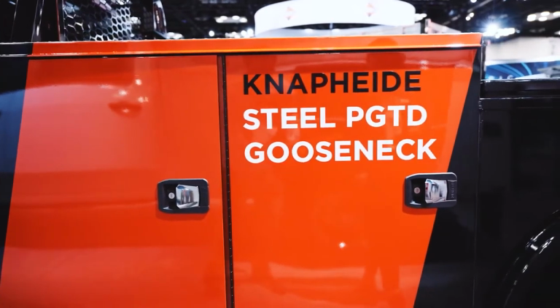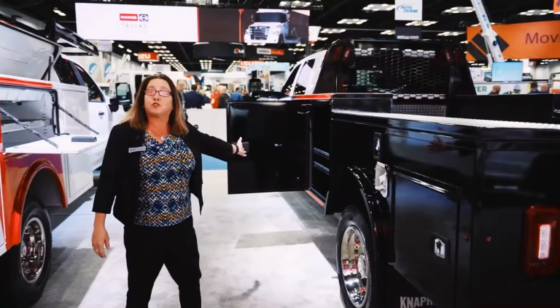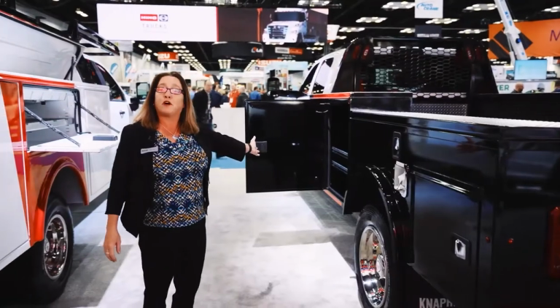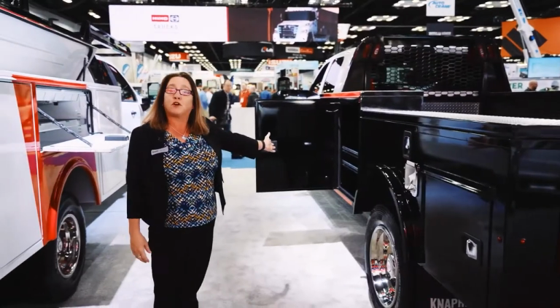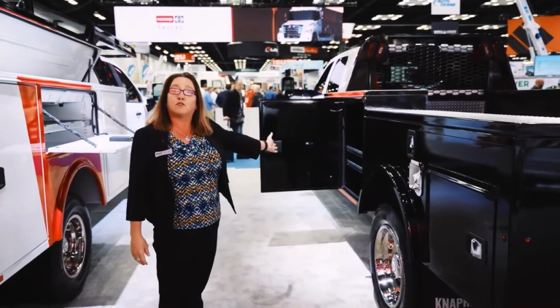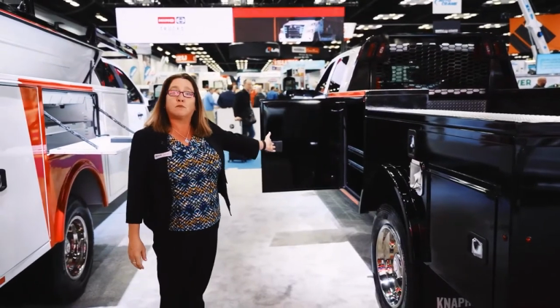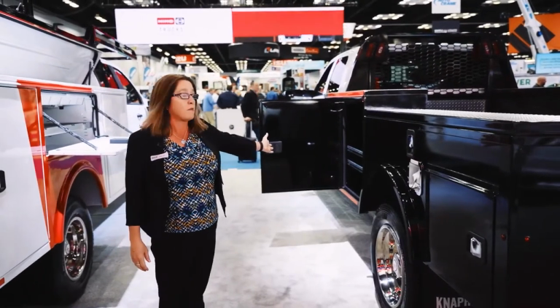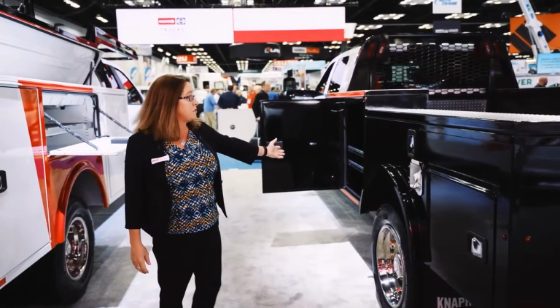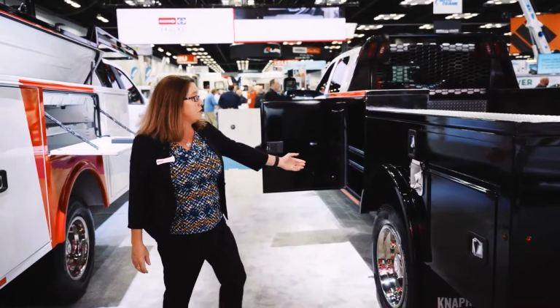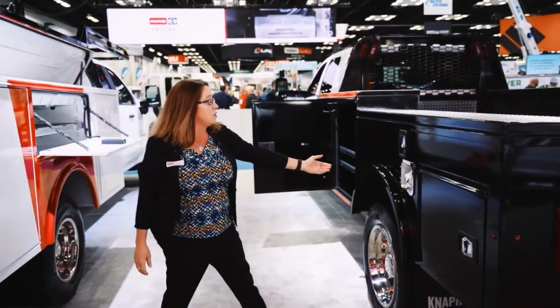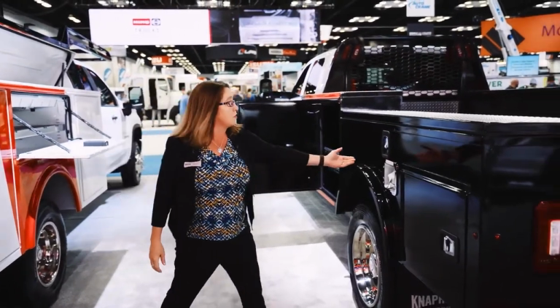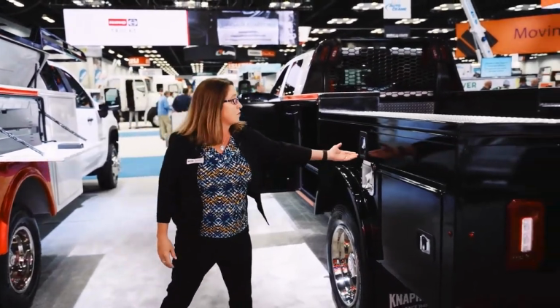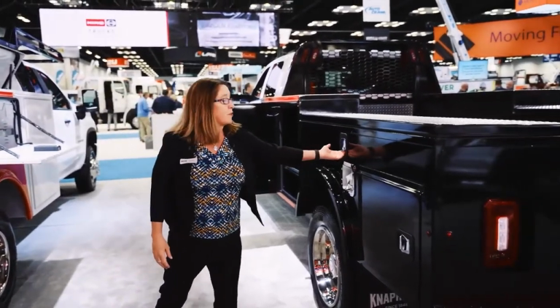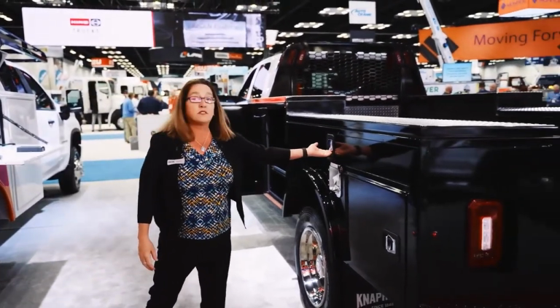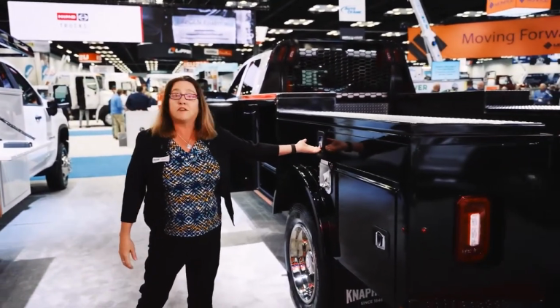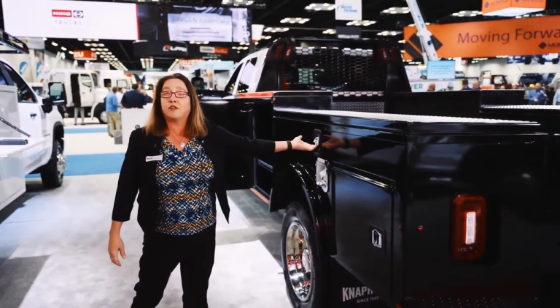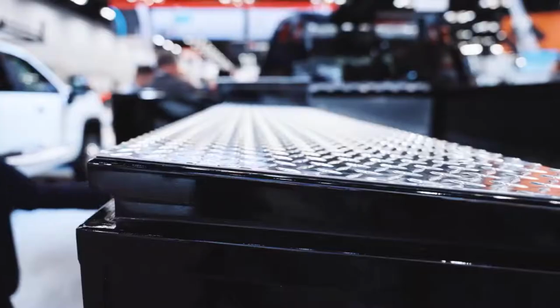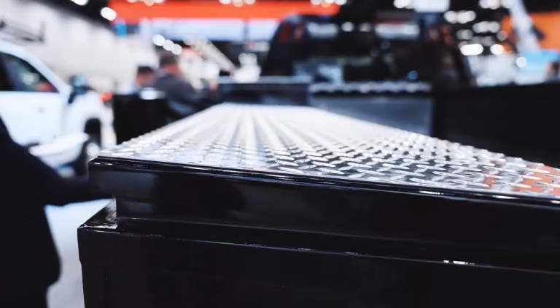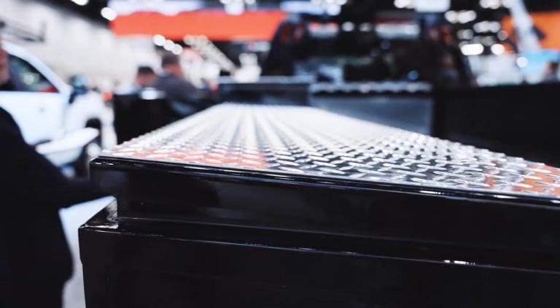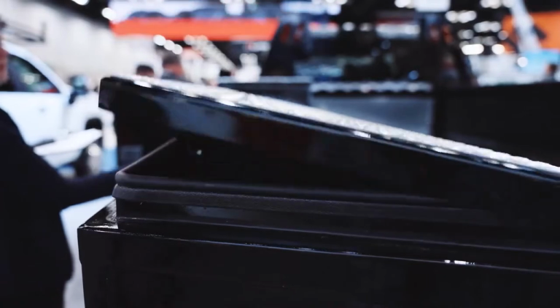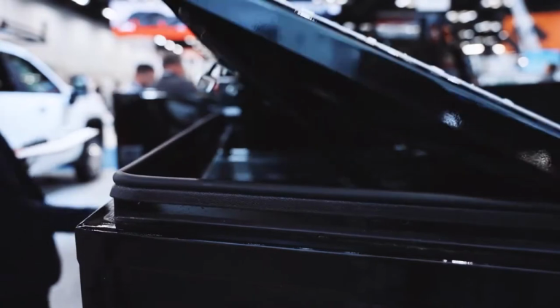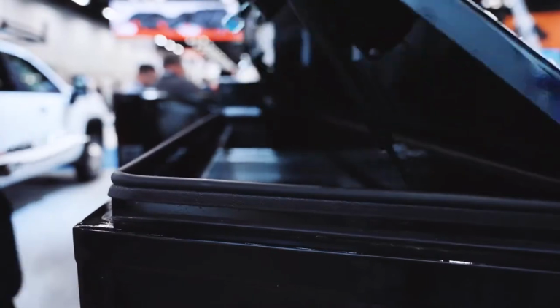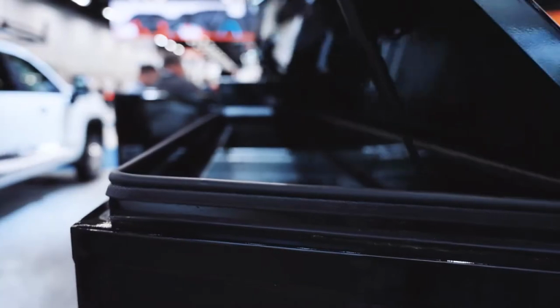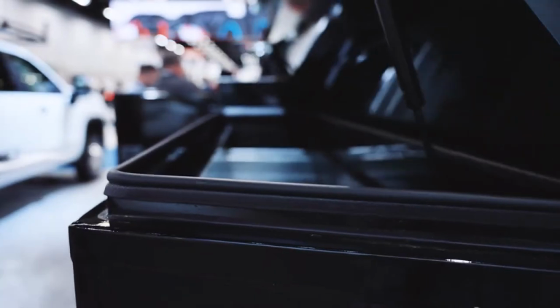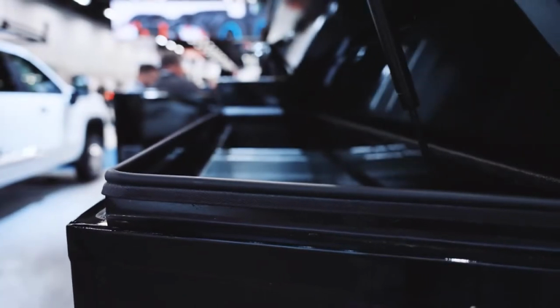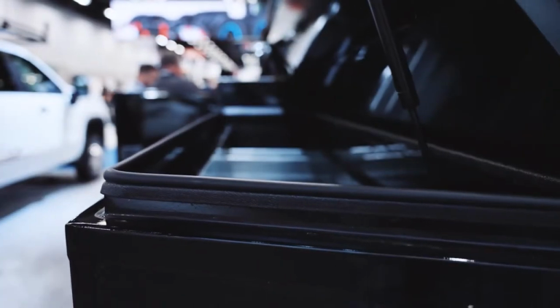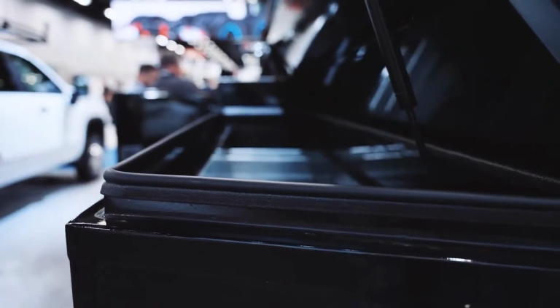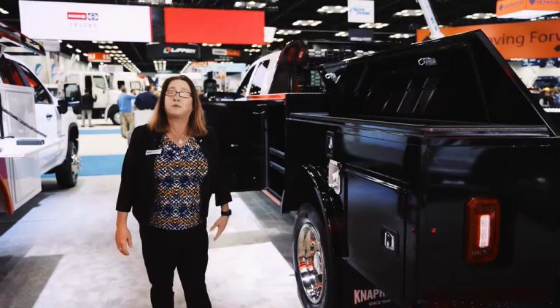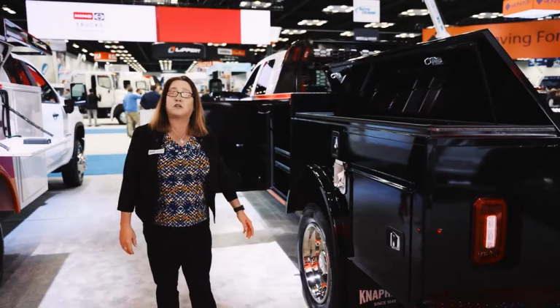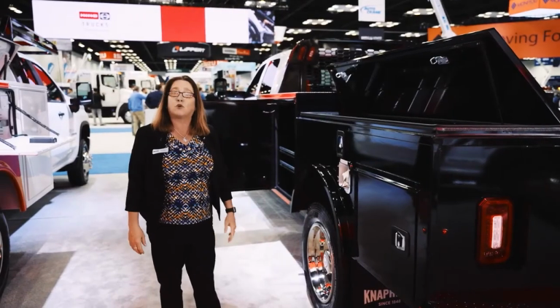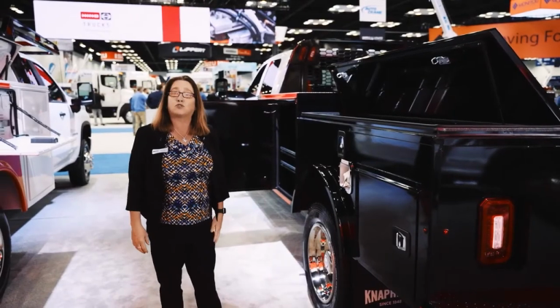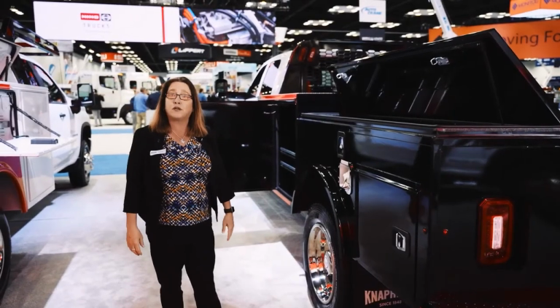Two front vertical compartments. The redesigned flip top runs the length of the body now, so you get about 50% more storage.